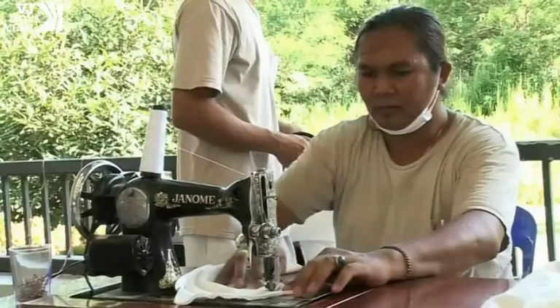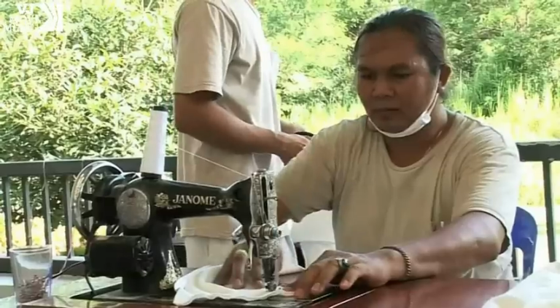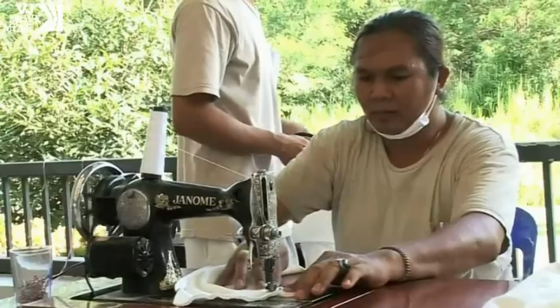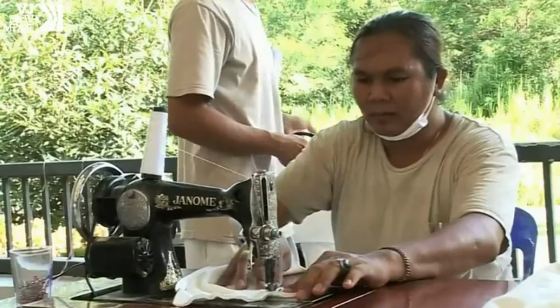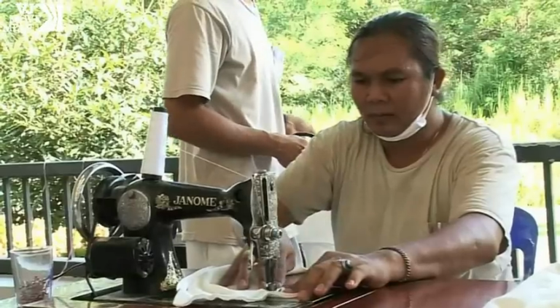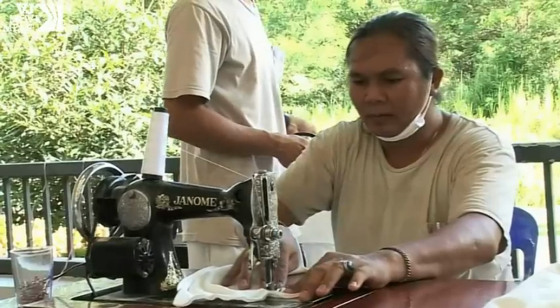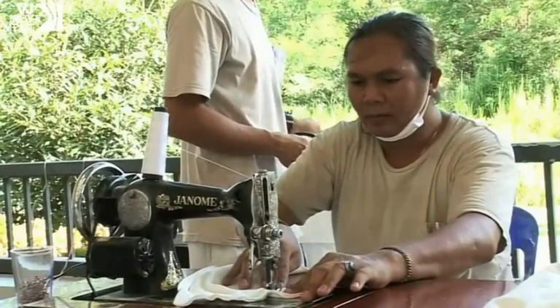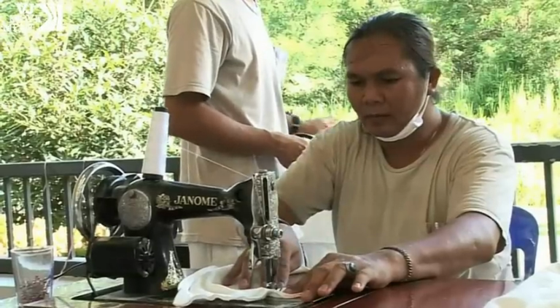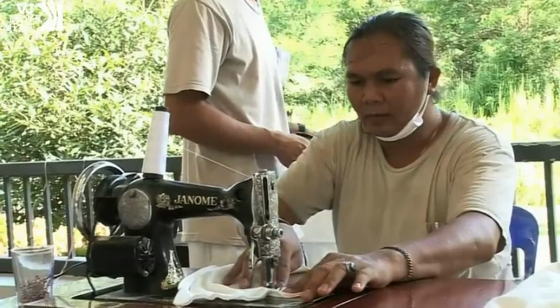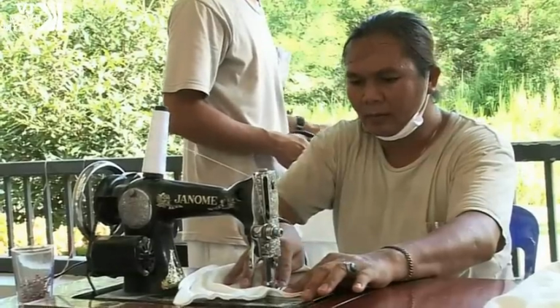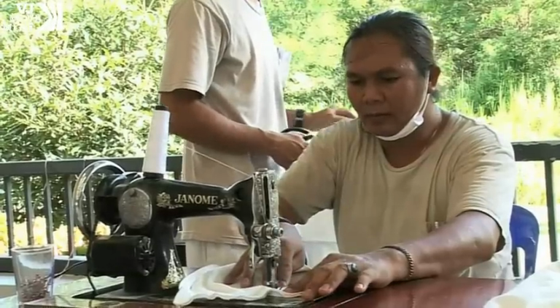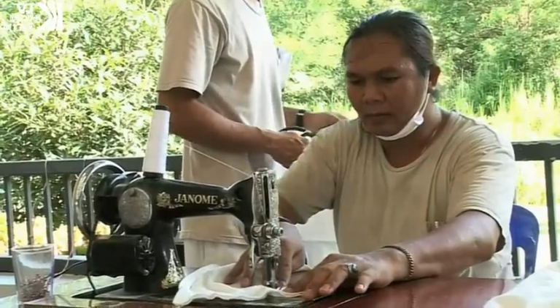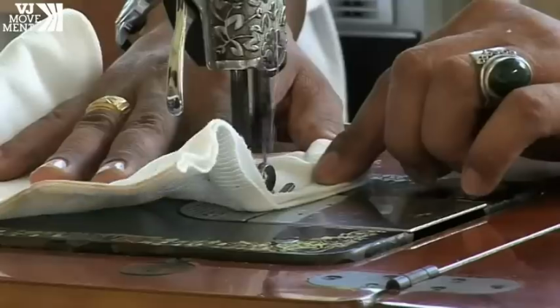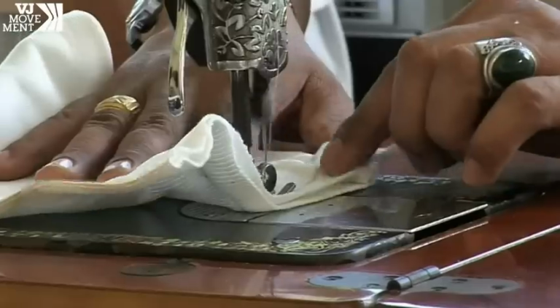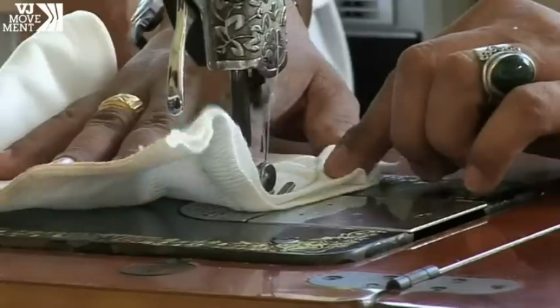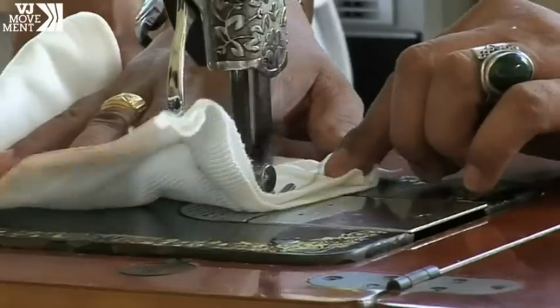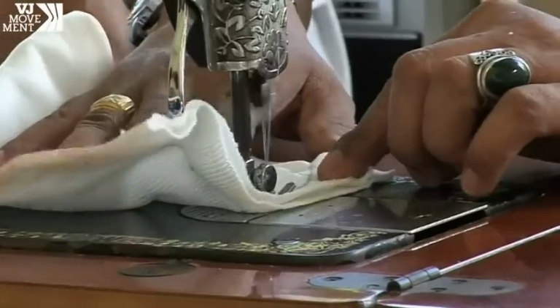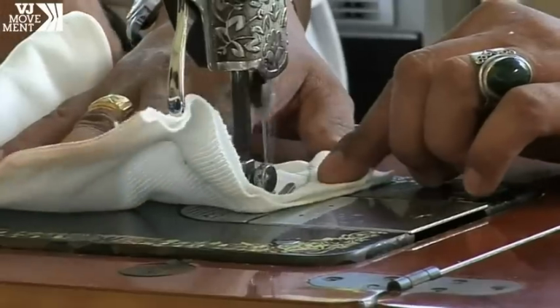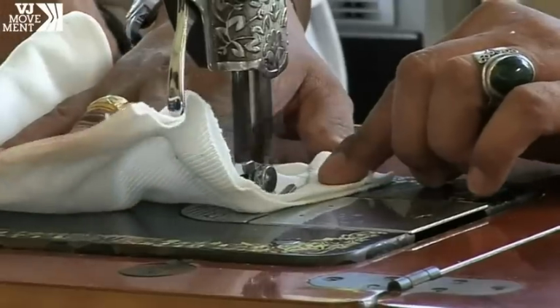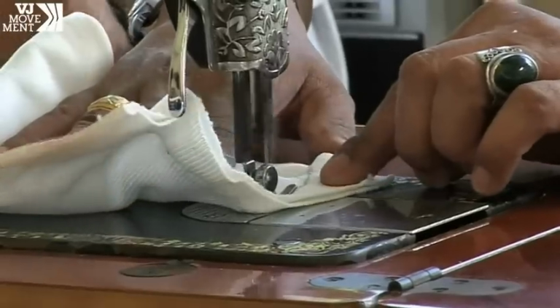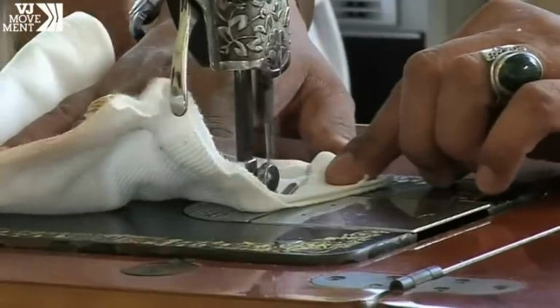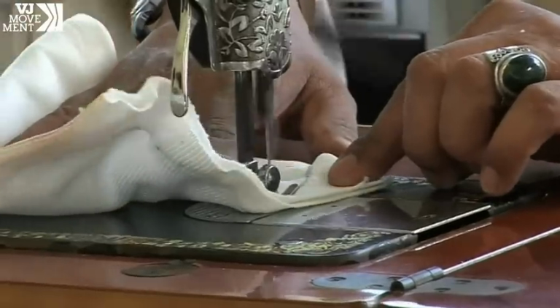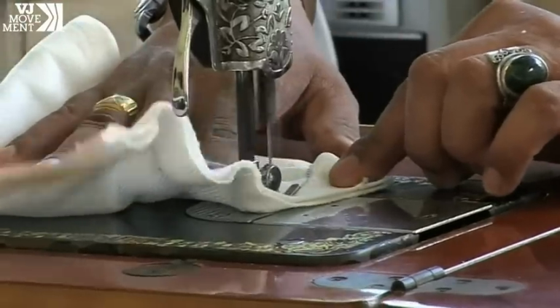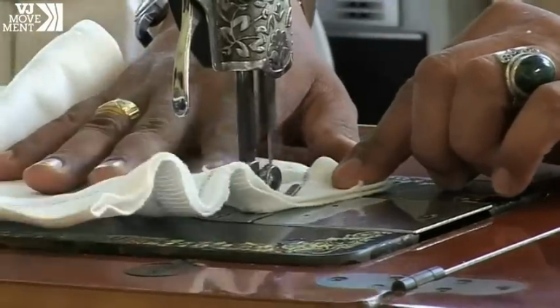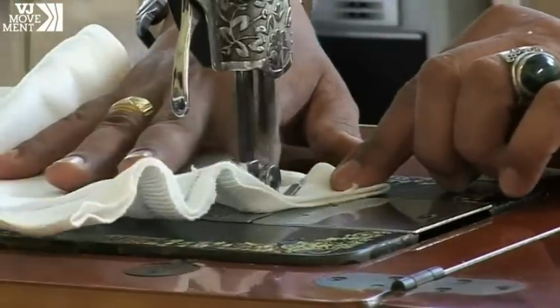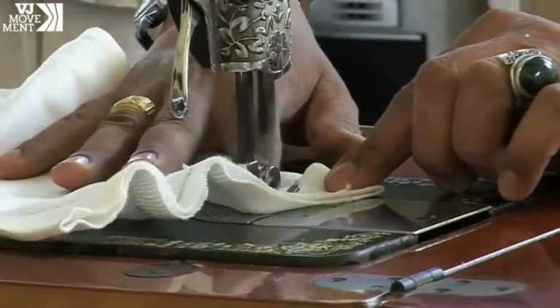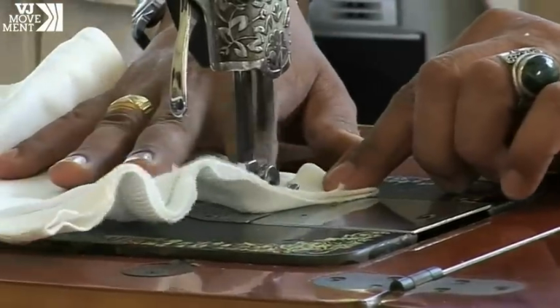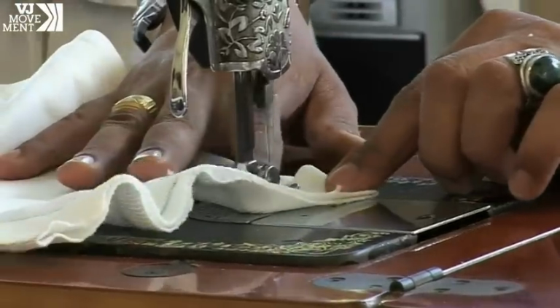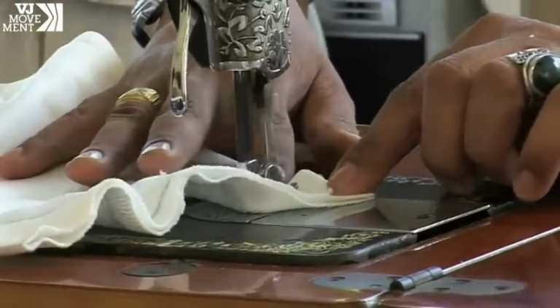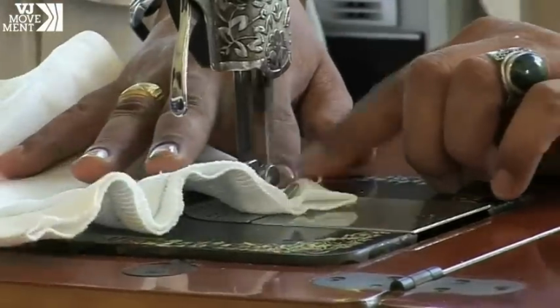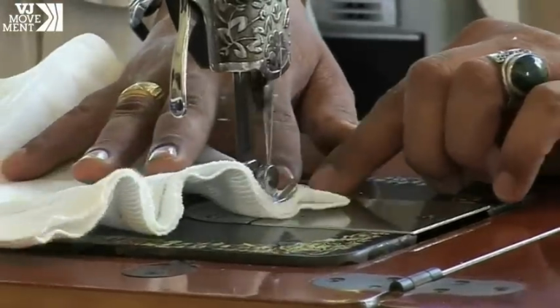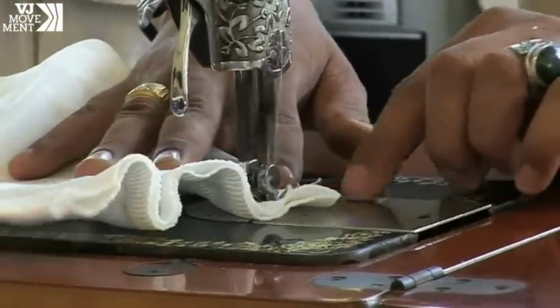Most of the technicians have also lost limbs. They wear their own custom-designed legs, and many are keen to give back.